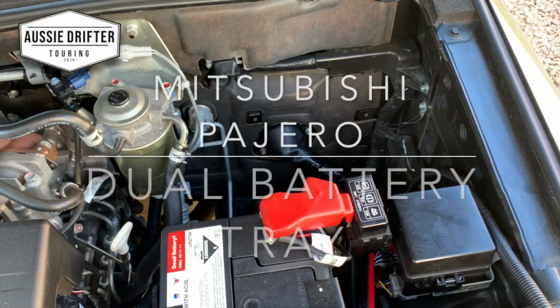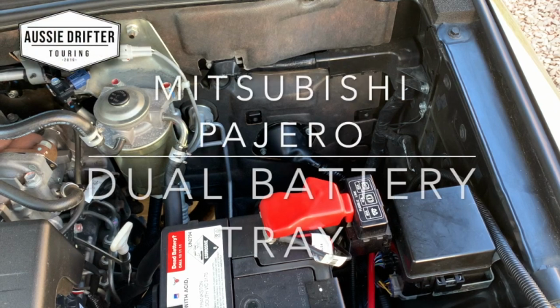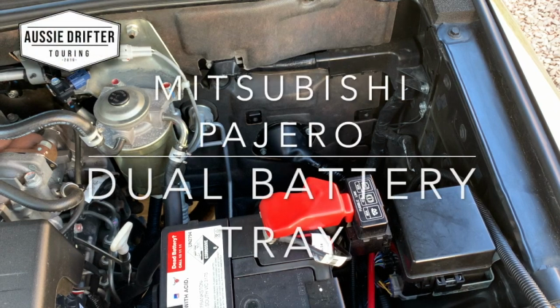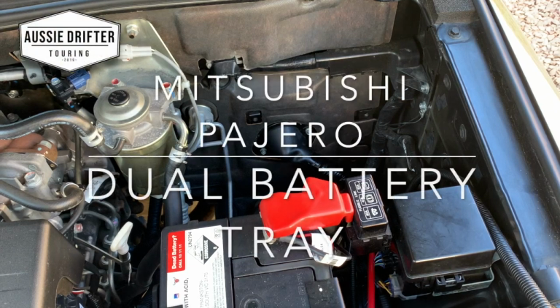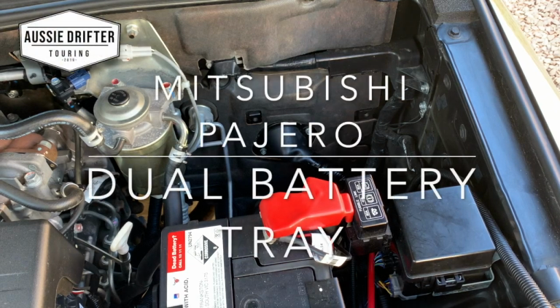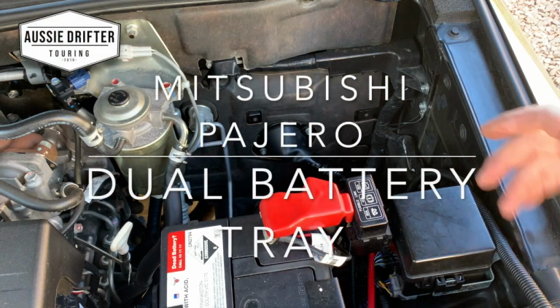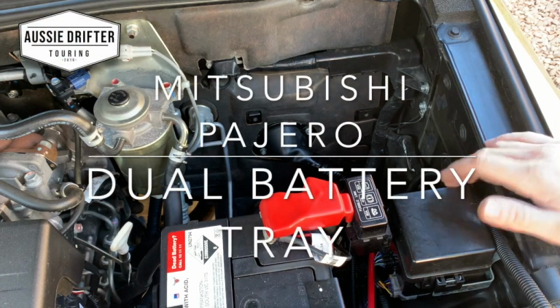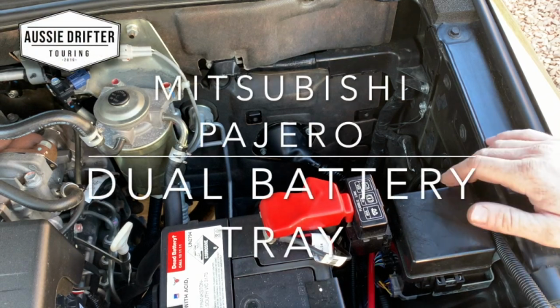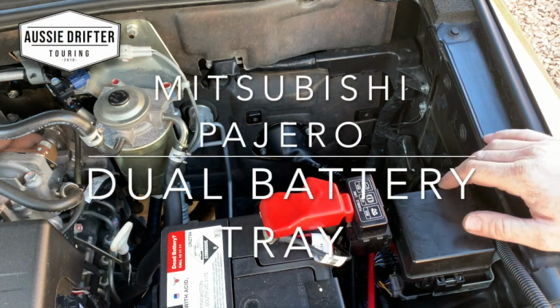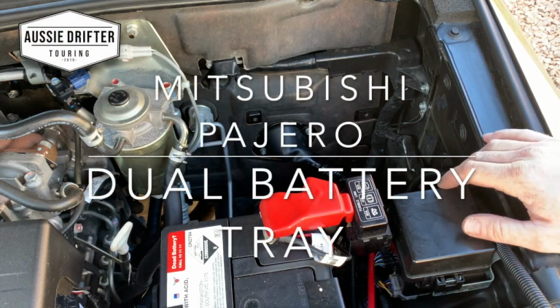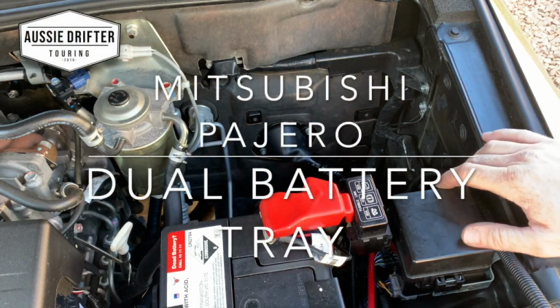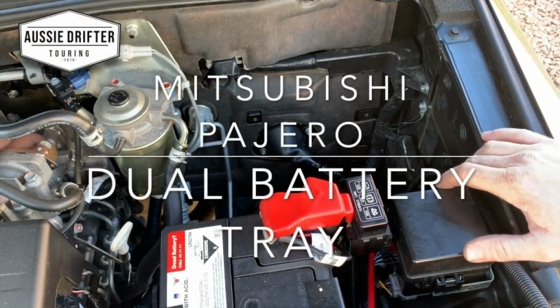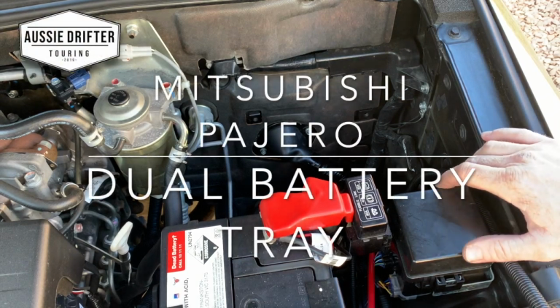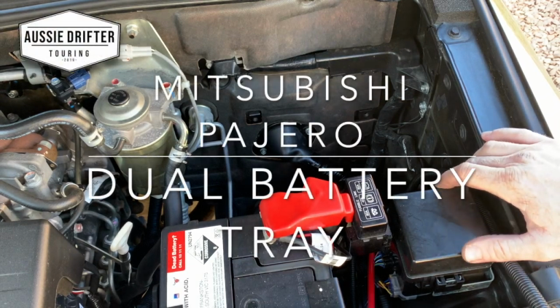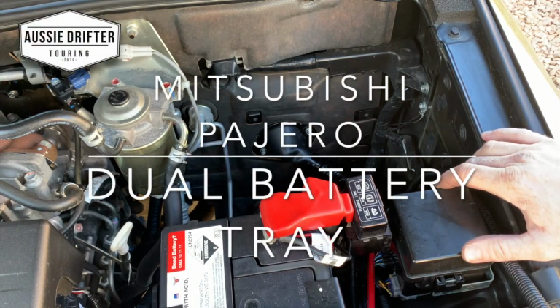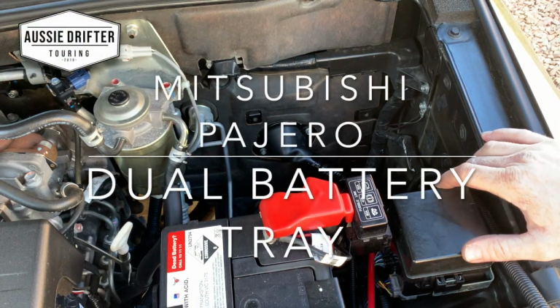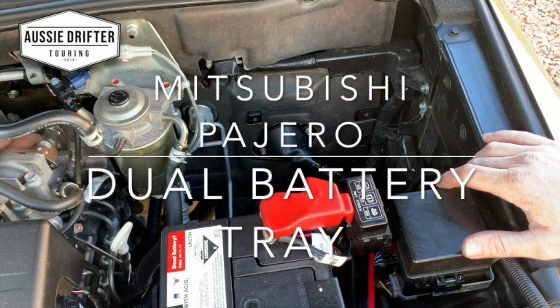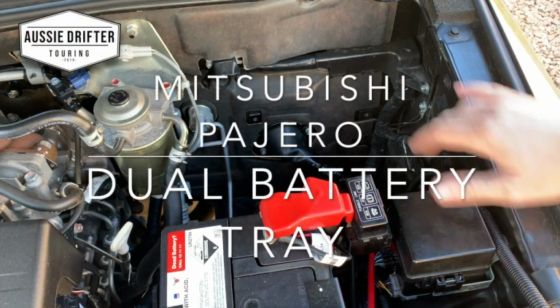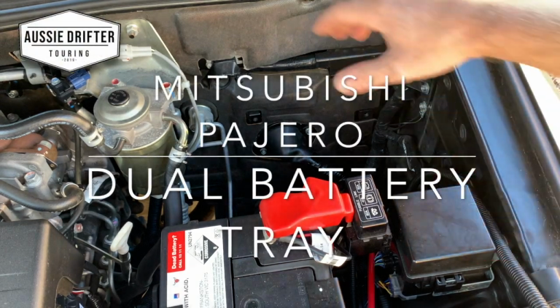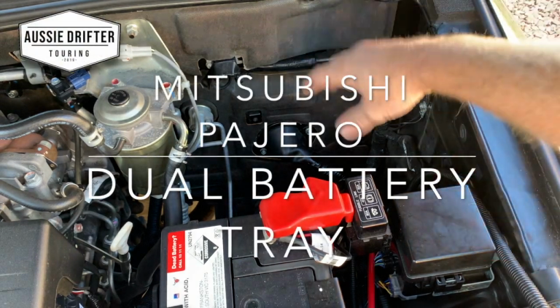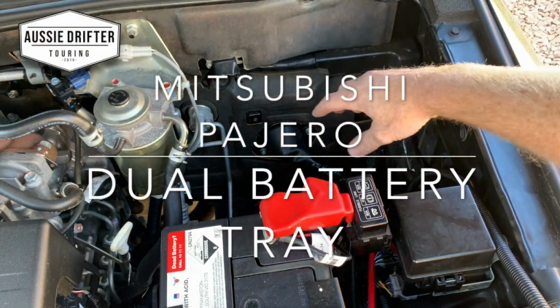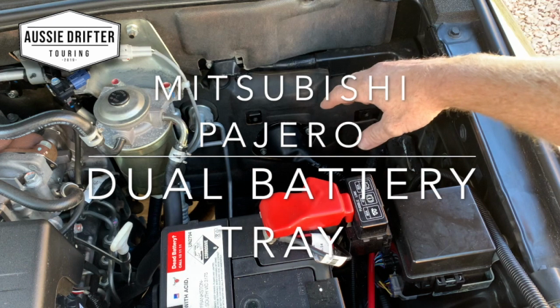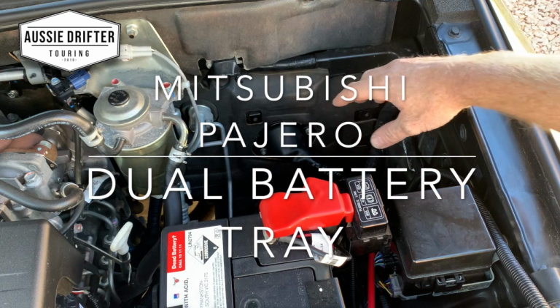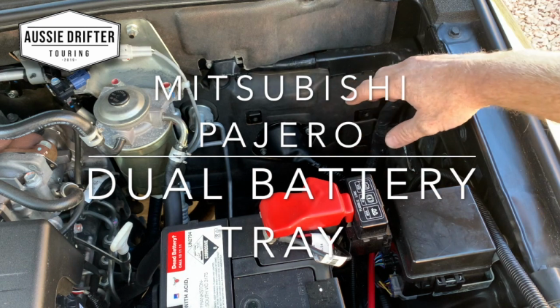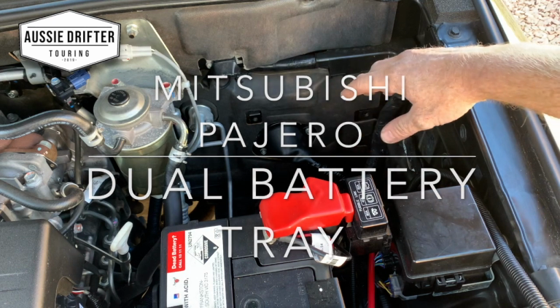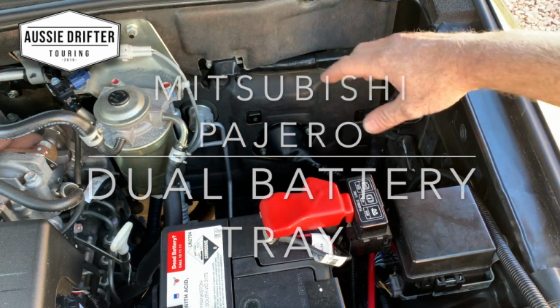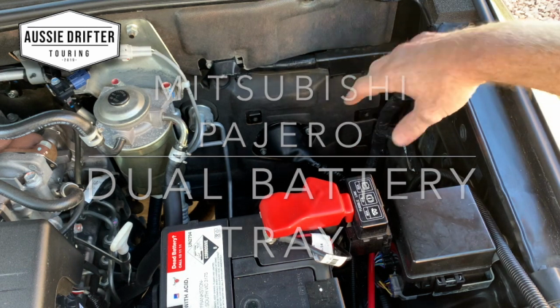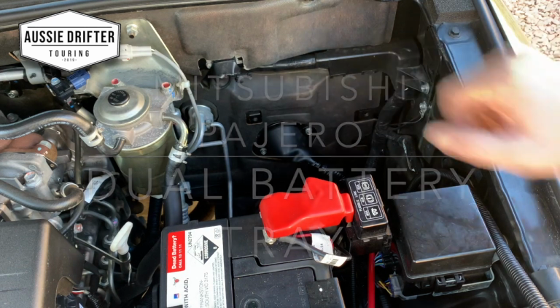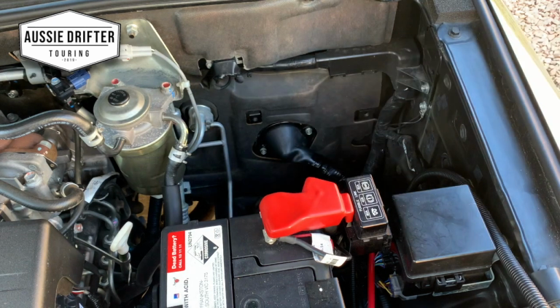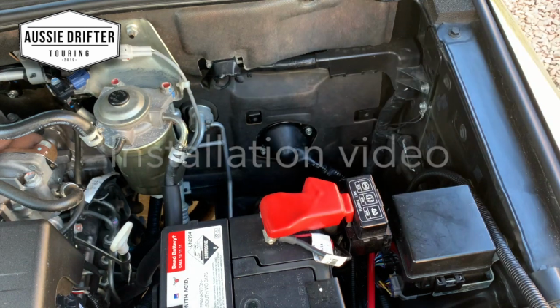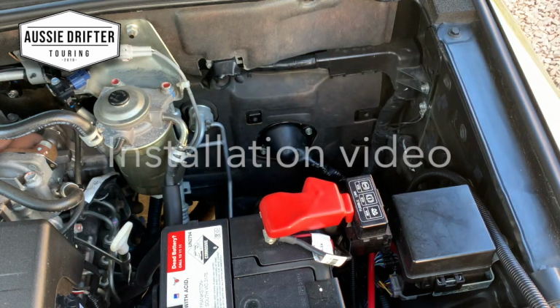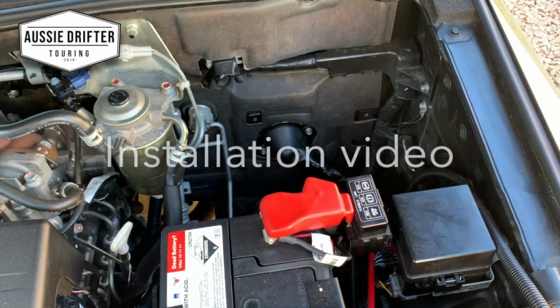Now that we've got our accessory harness all wired up, we can go ahead and put in our dual battery tray.